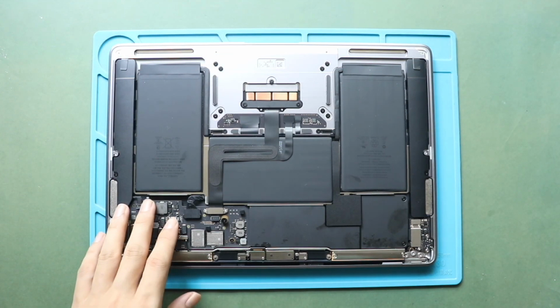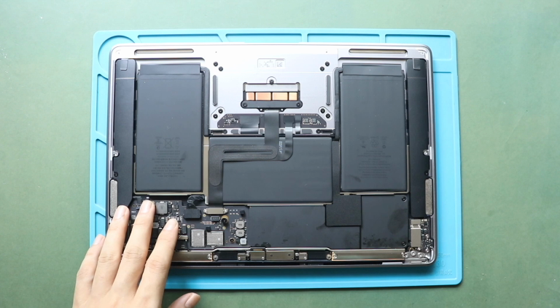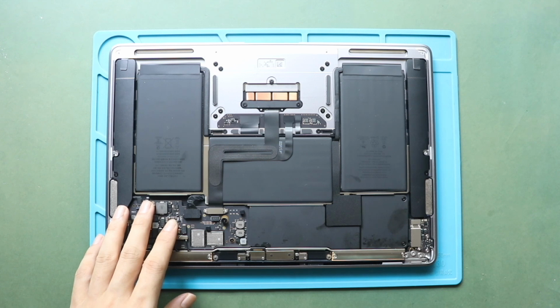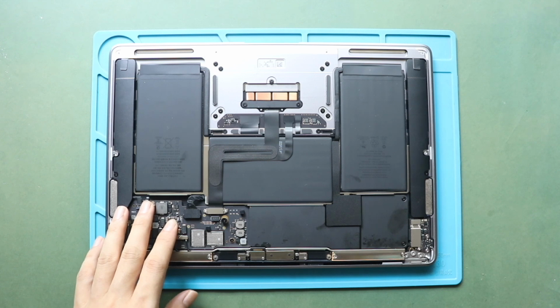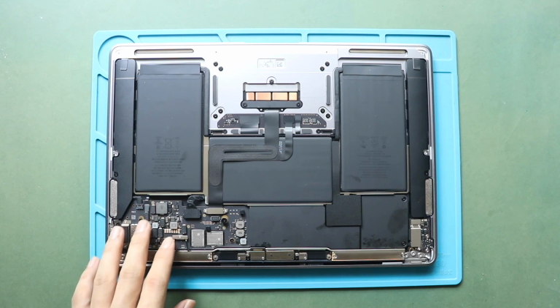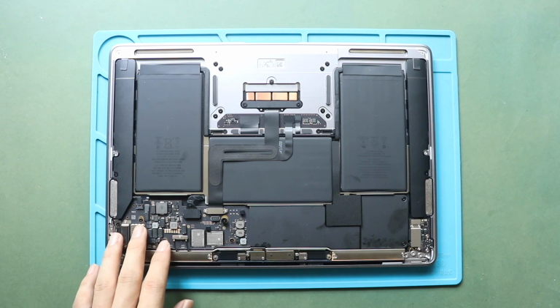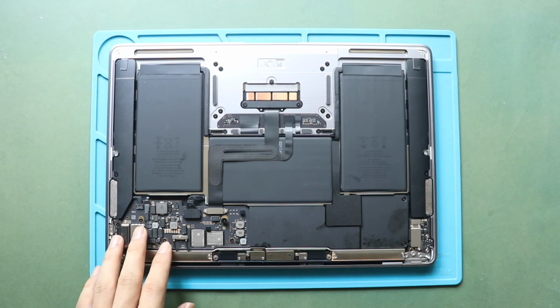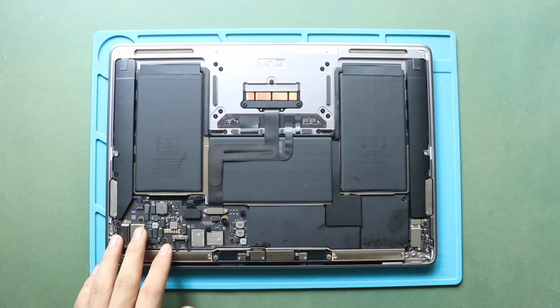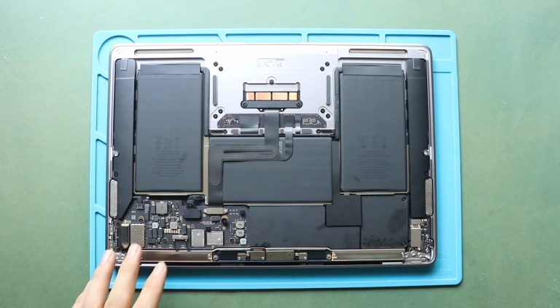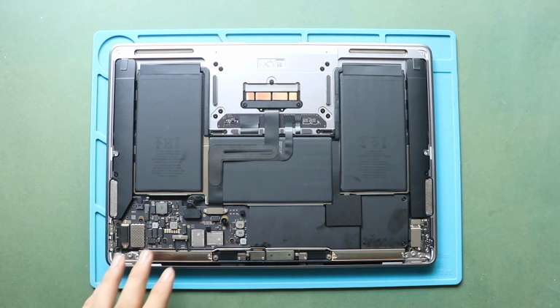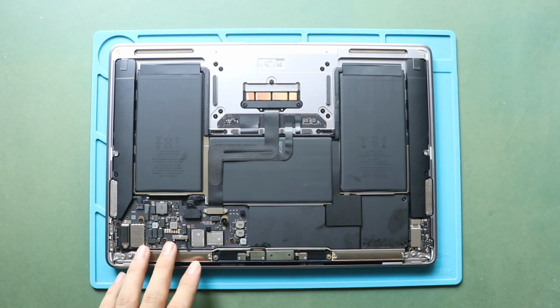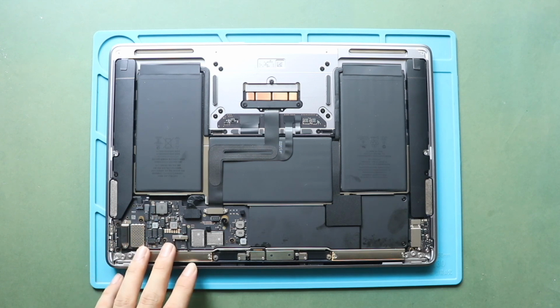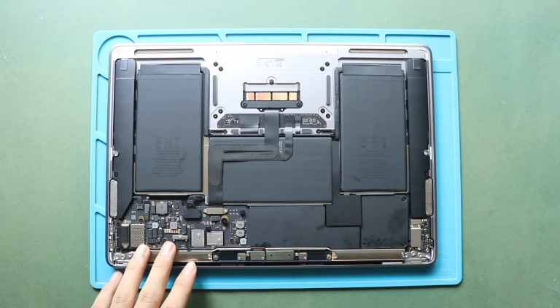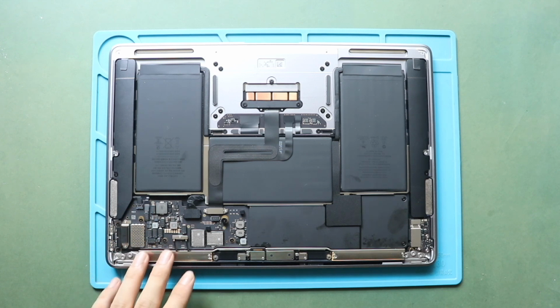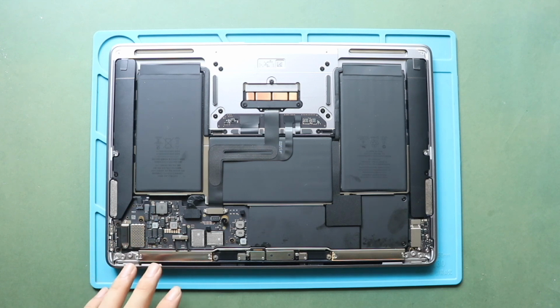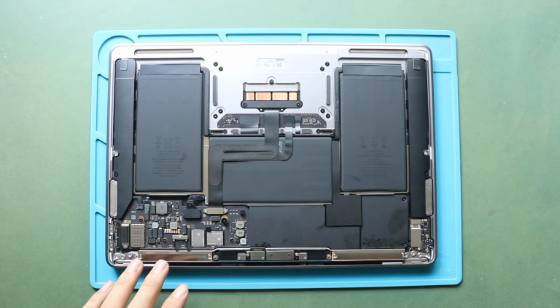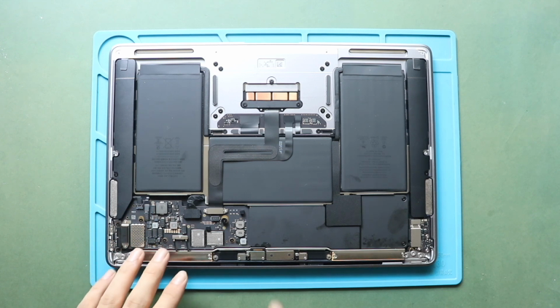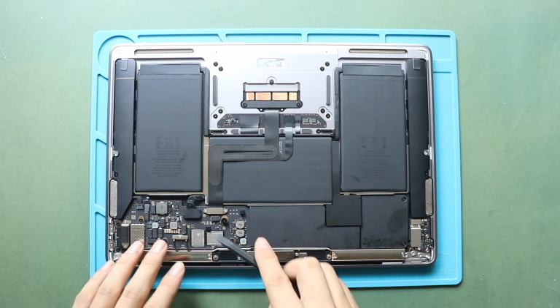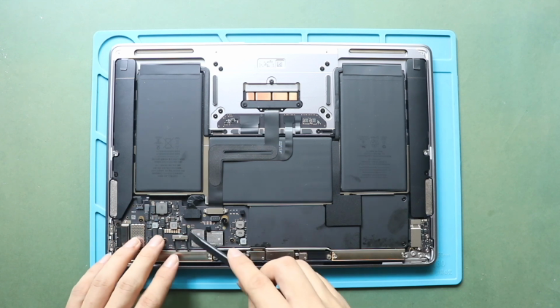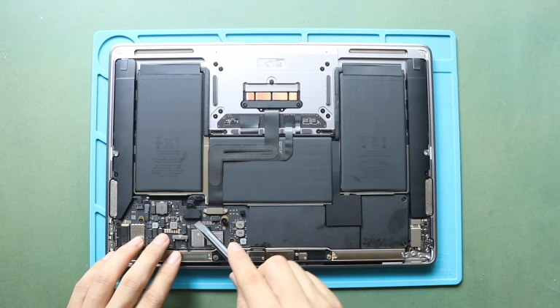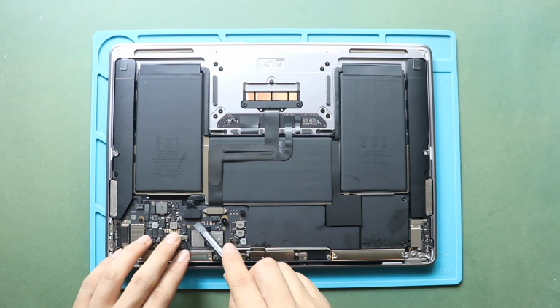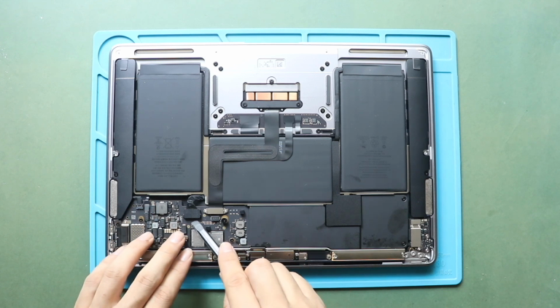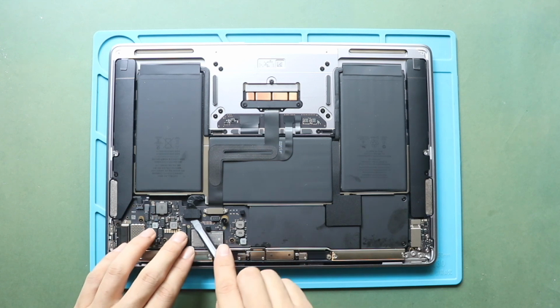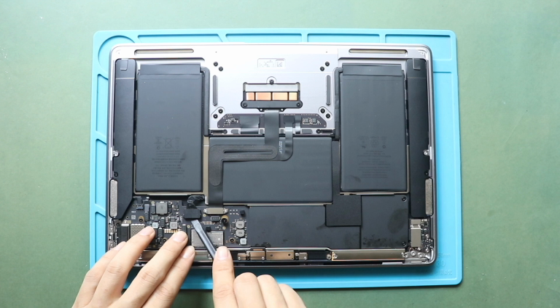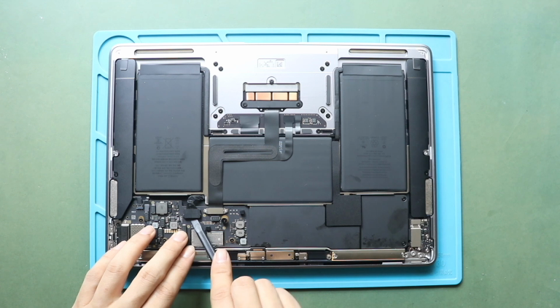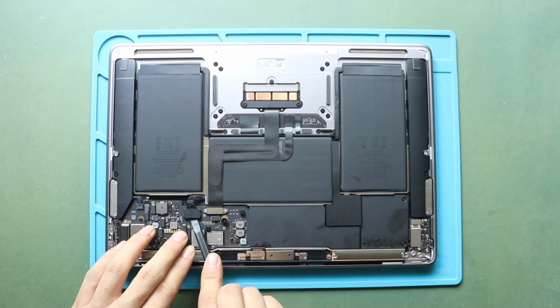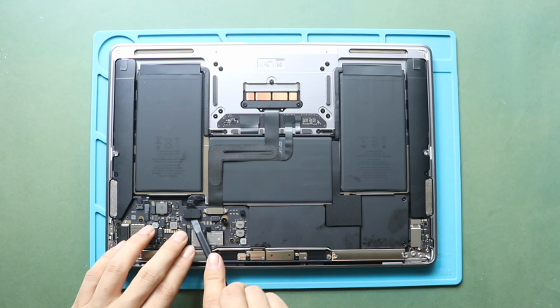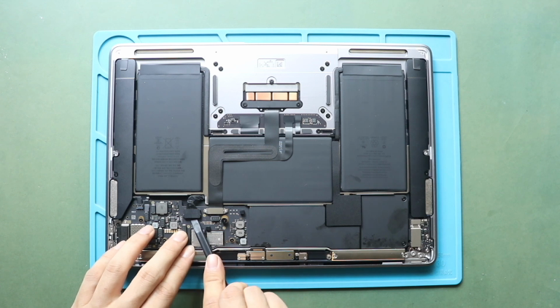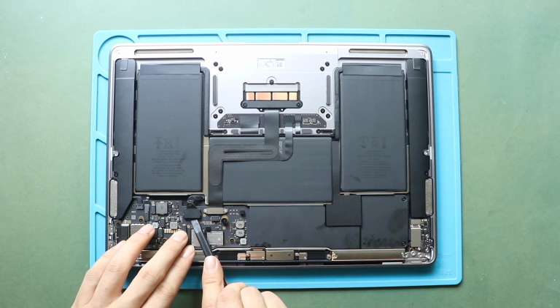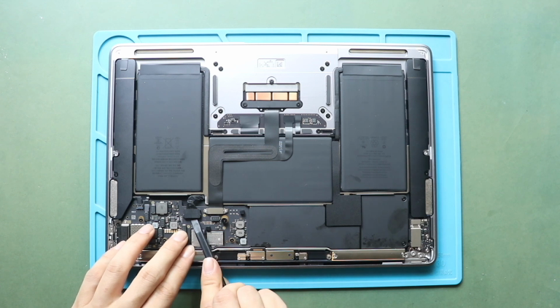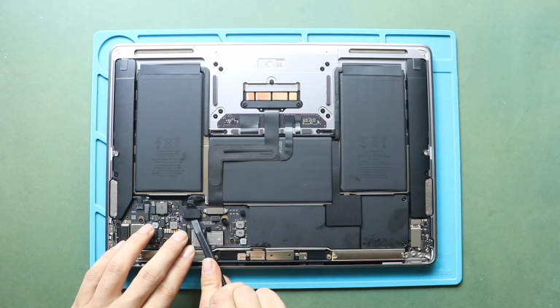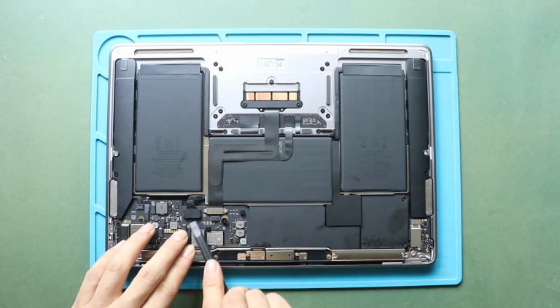Next, disconnect the battery connector. First, lift the lever and then gently disconnect the cable using a pry tool.